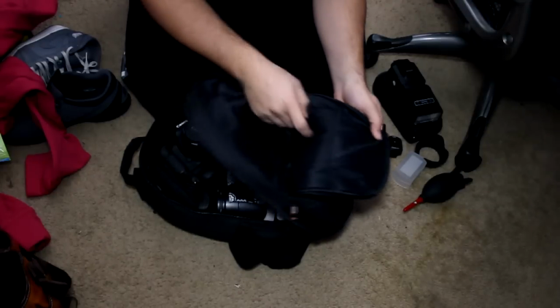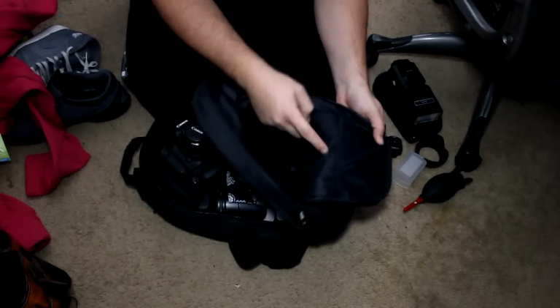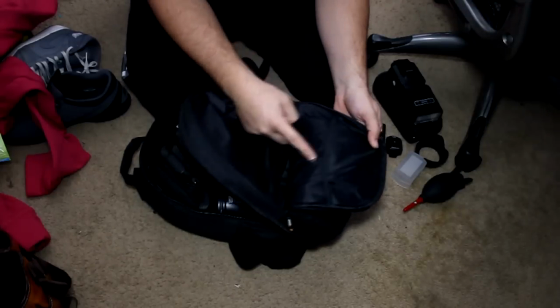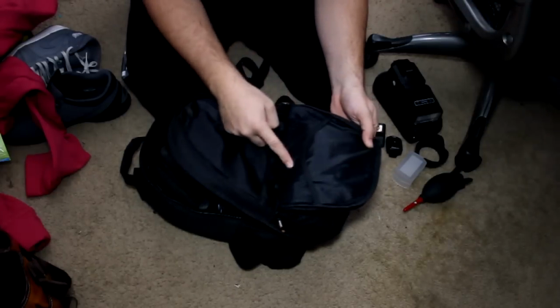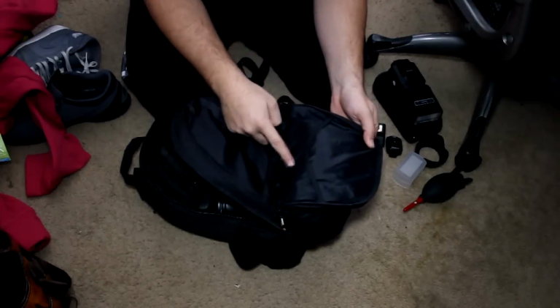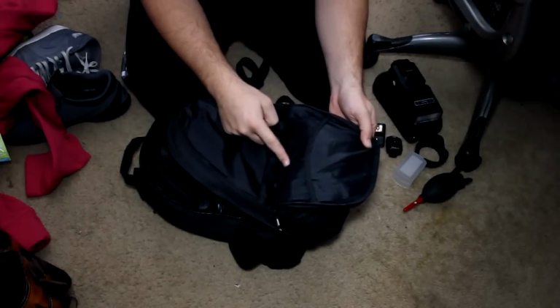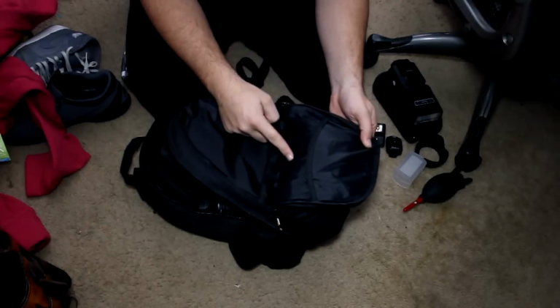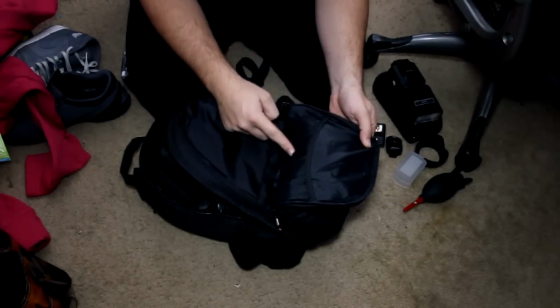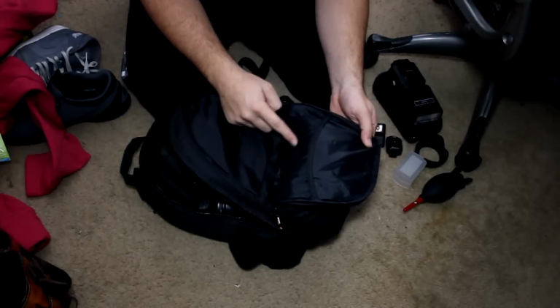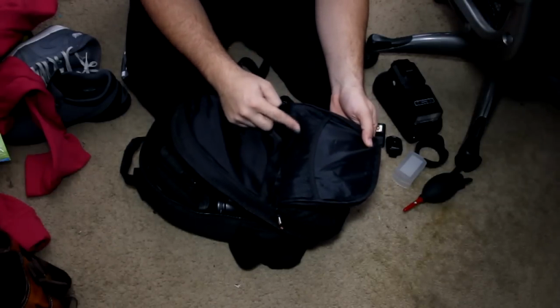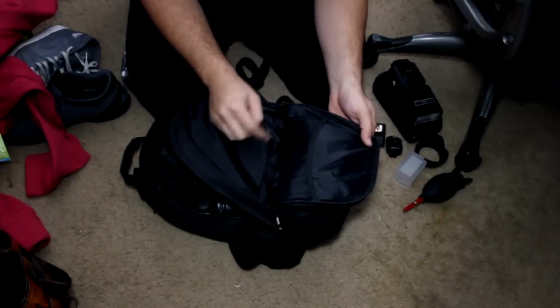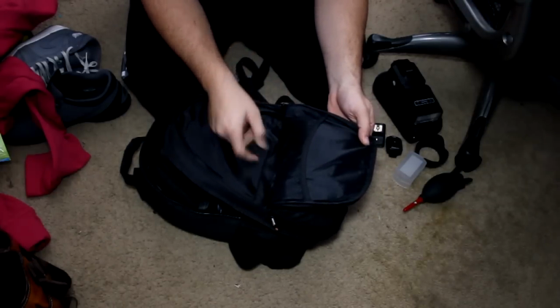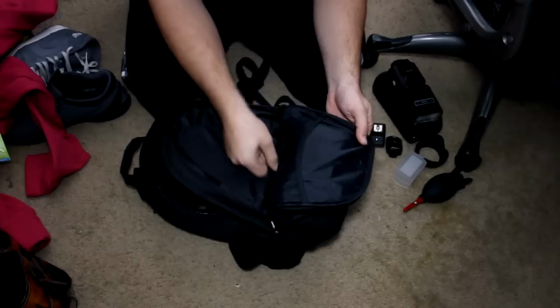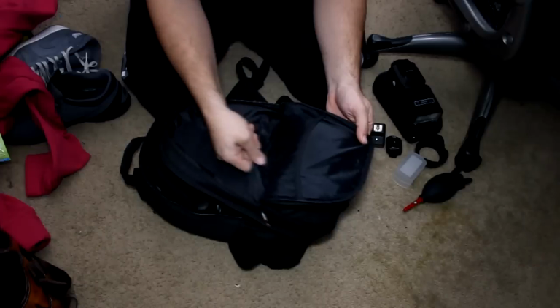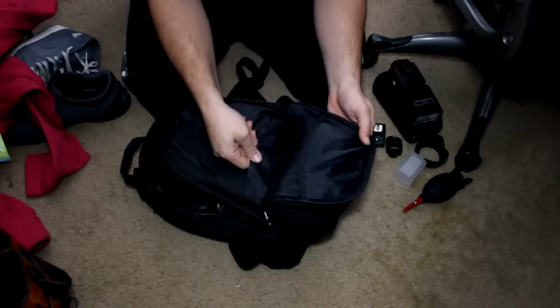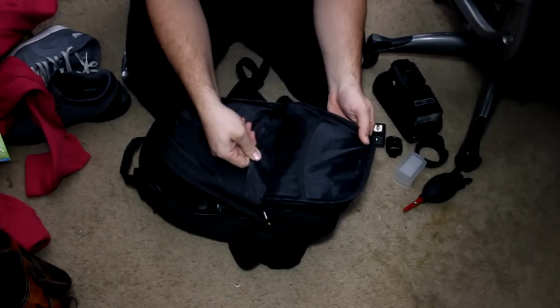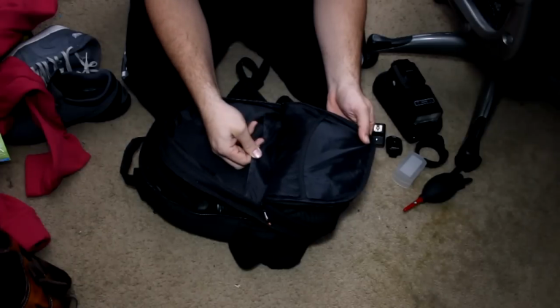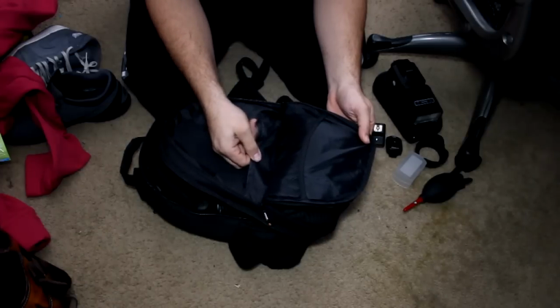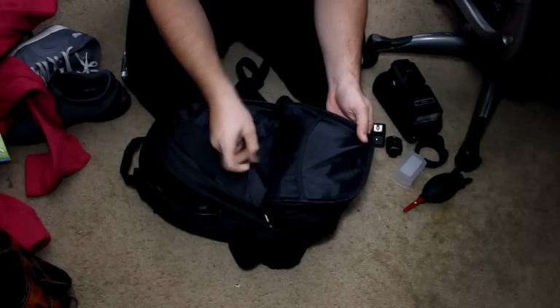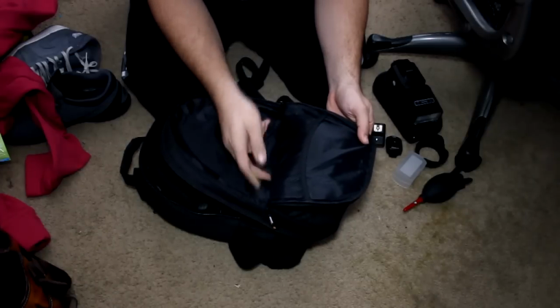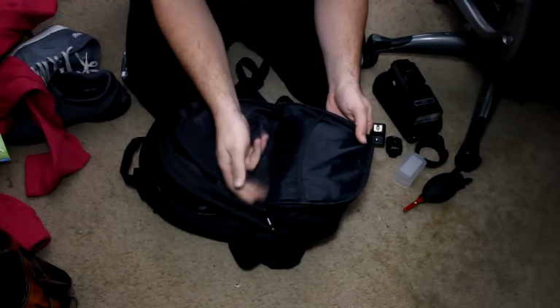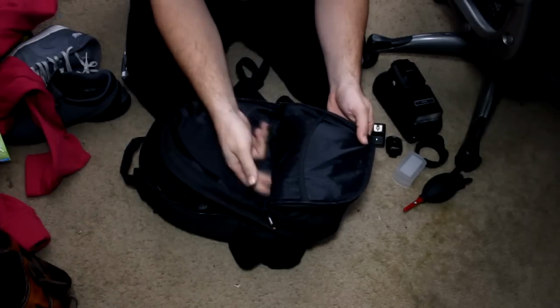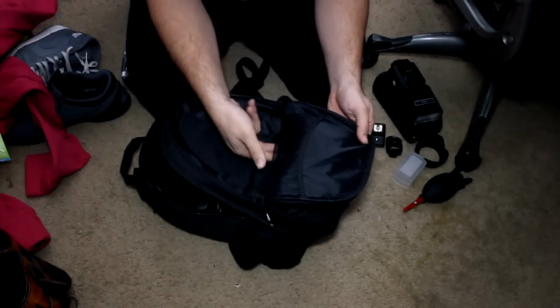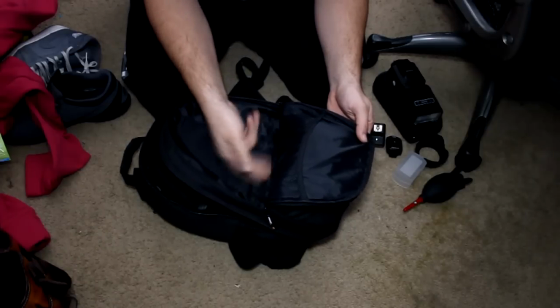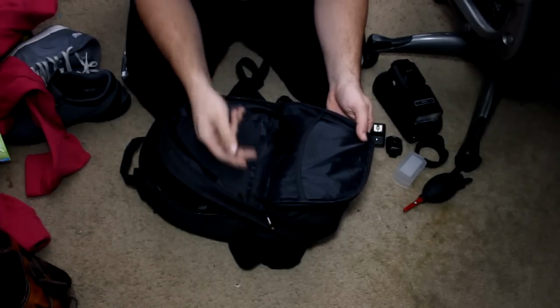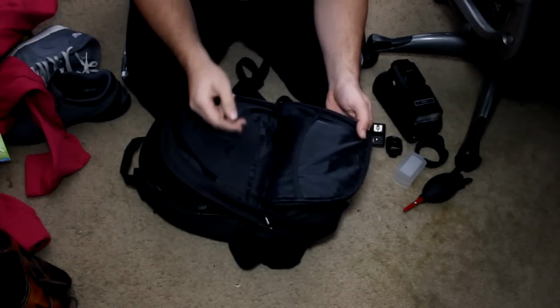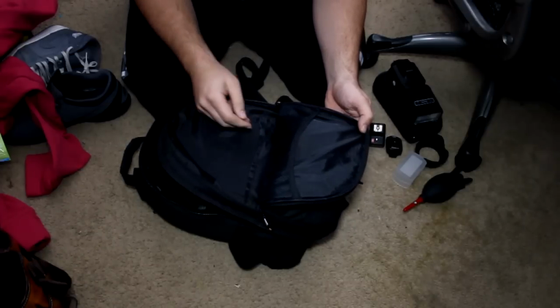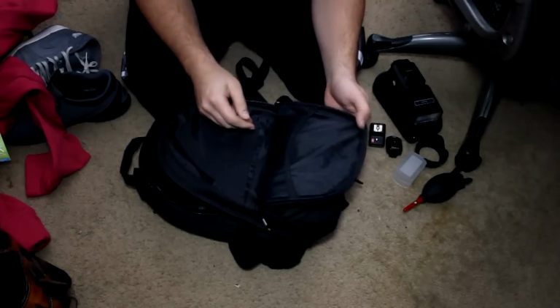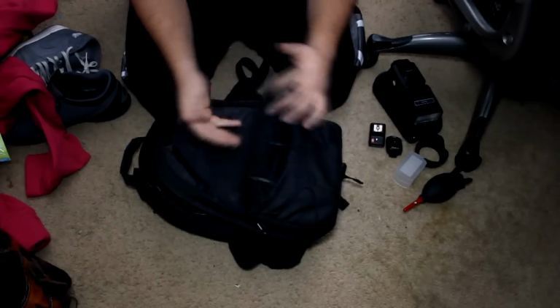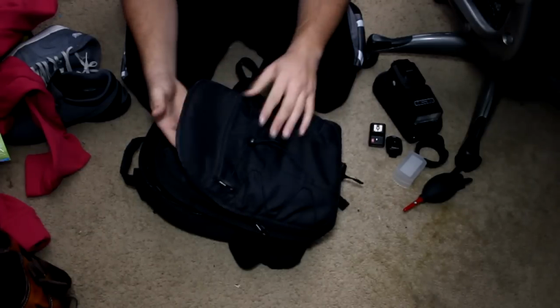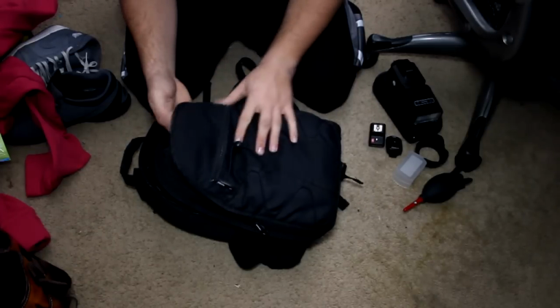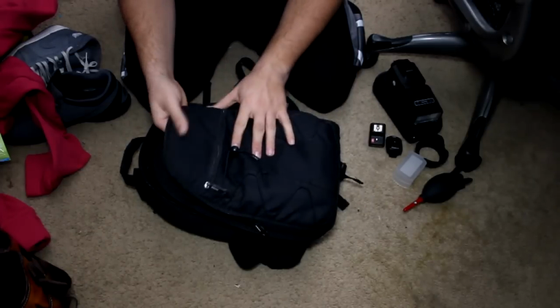There's a mesh on this side as well for the pockets, and then you've got little individual pockets for memory cards and stuff like that.